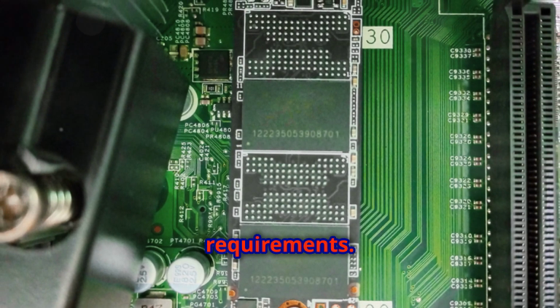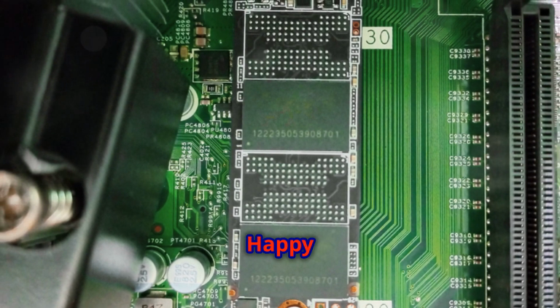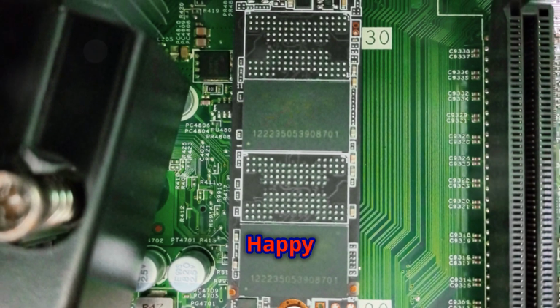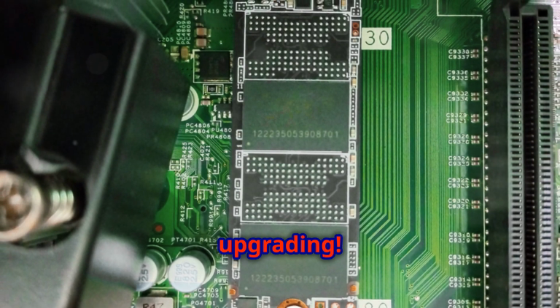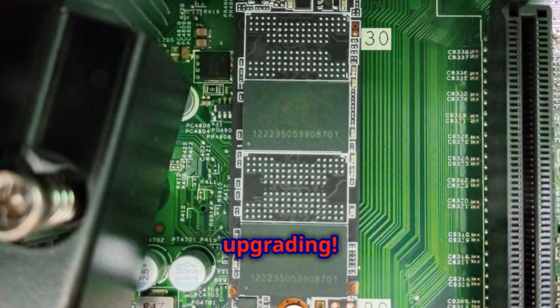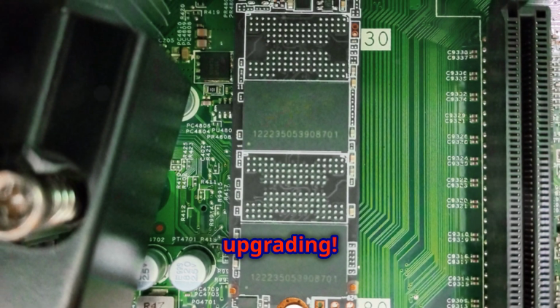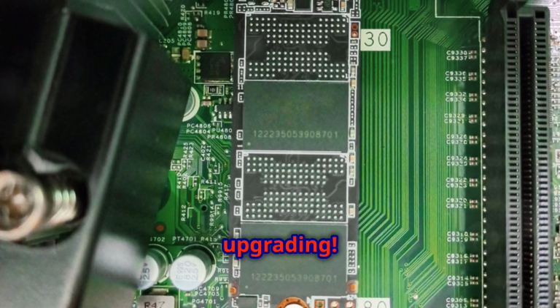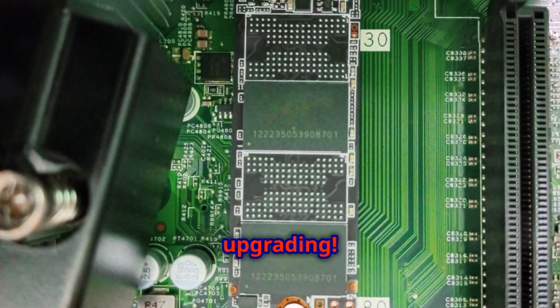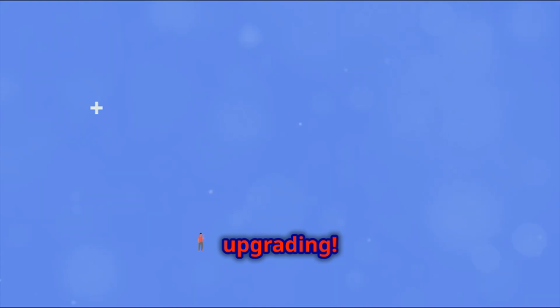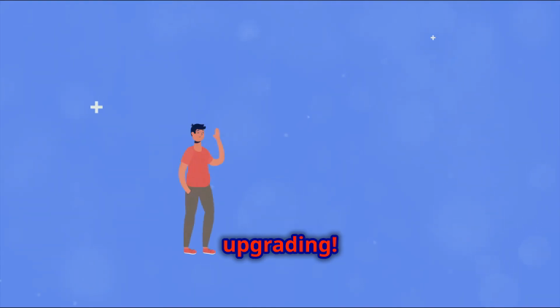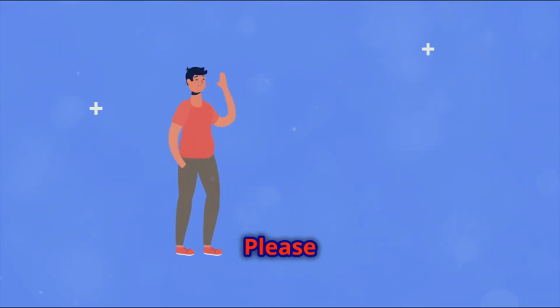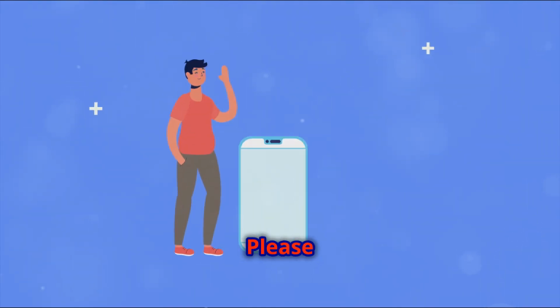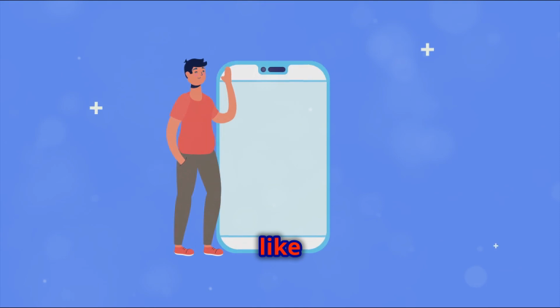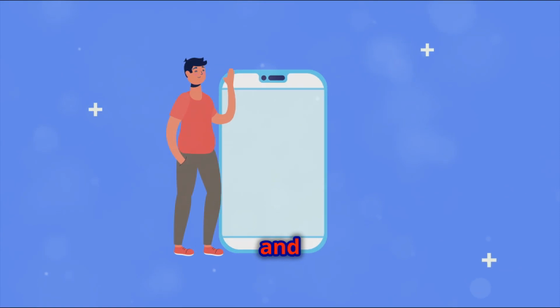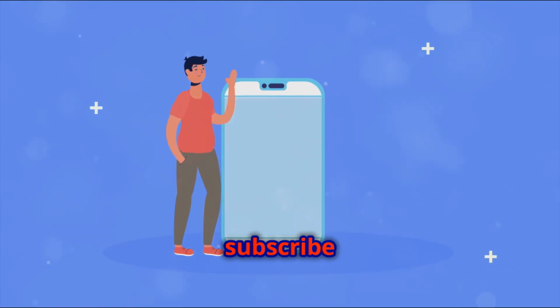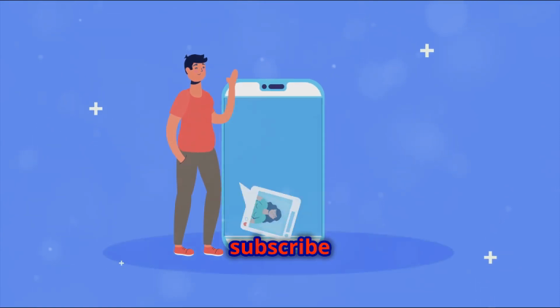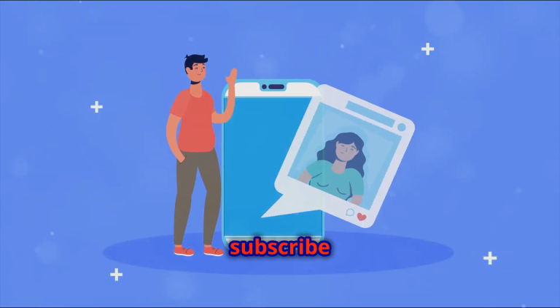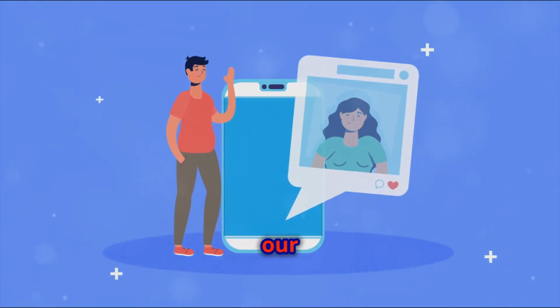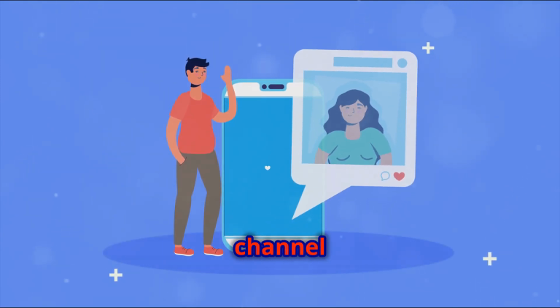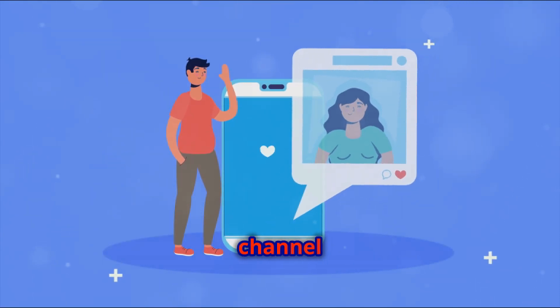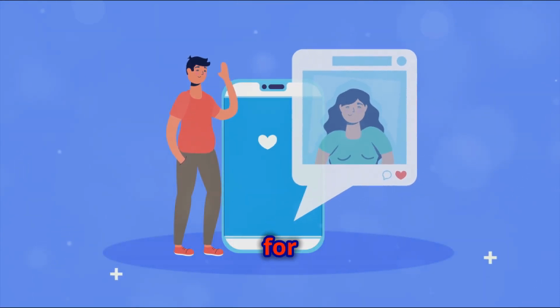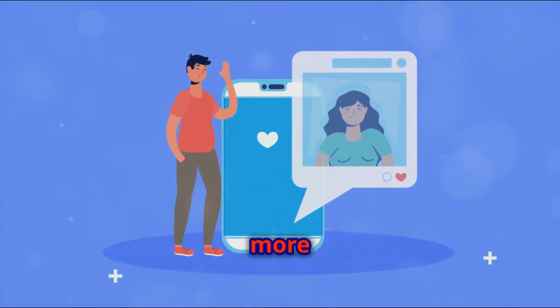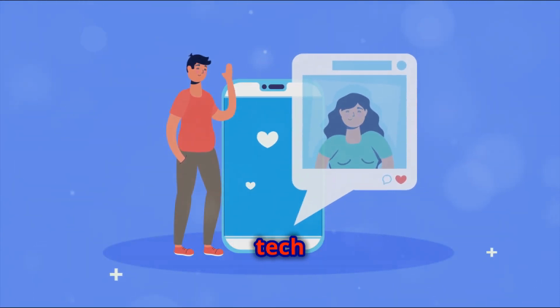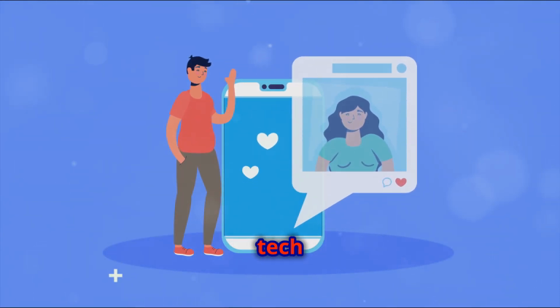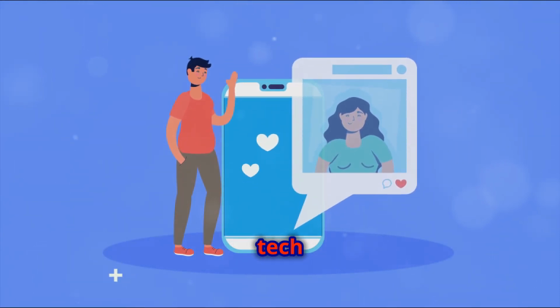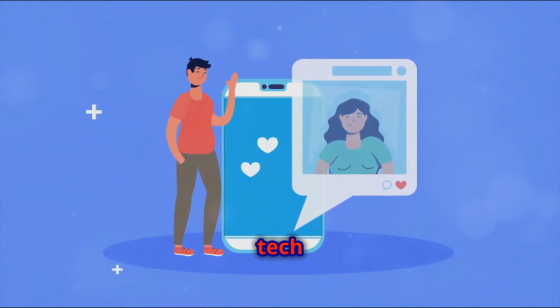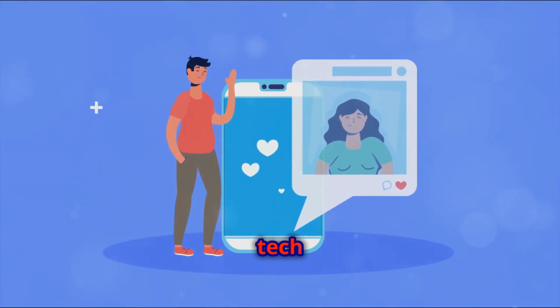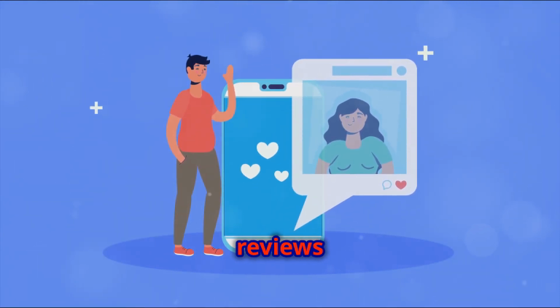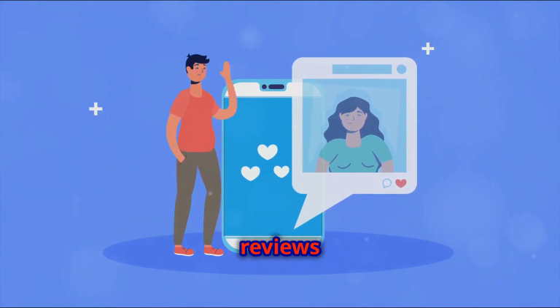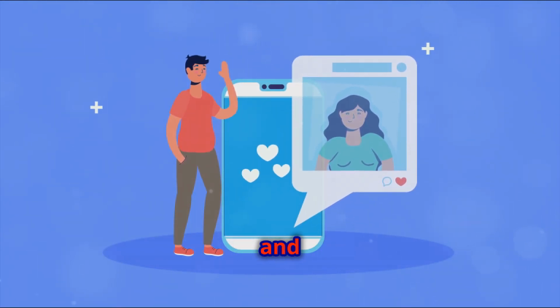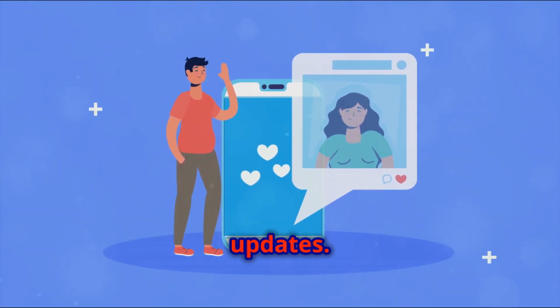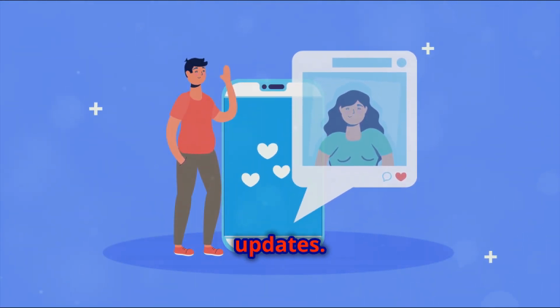Happy upgrading! Please like and subscribe to our channel for more tech reviews and updates. Your support helps us bring you the latest in tech.